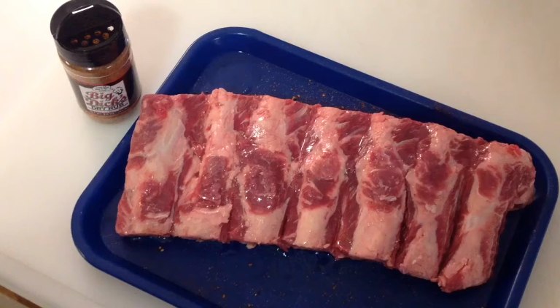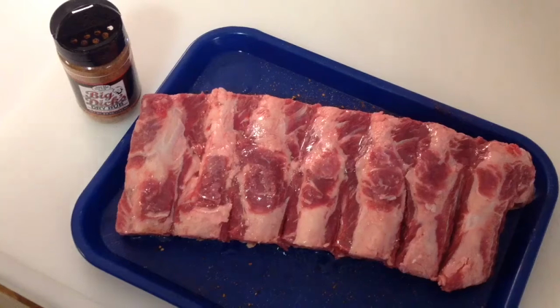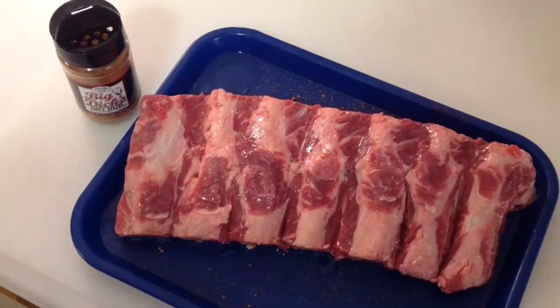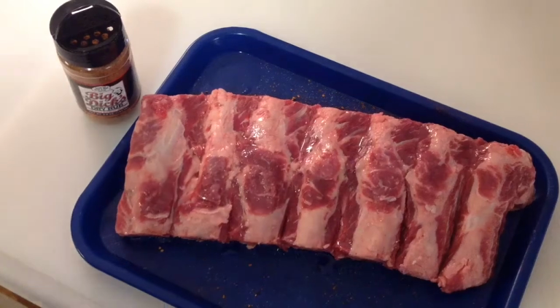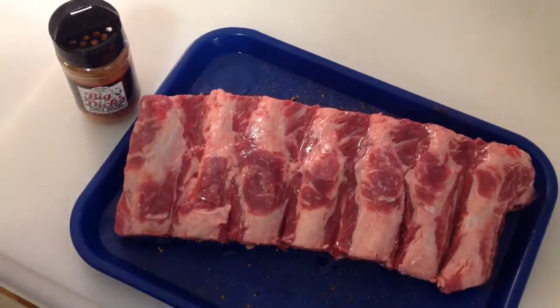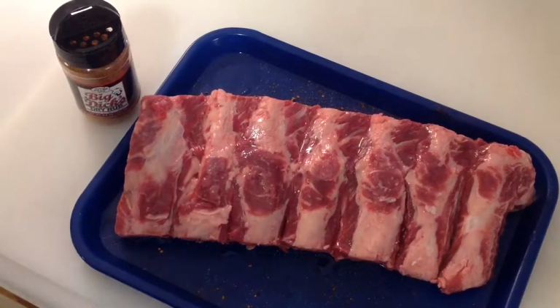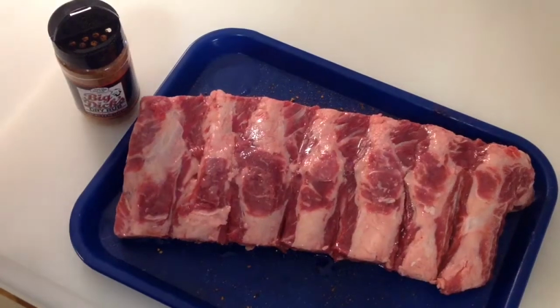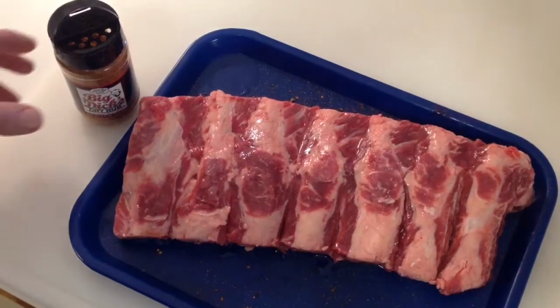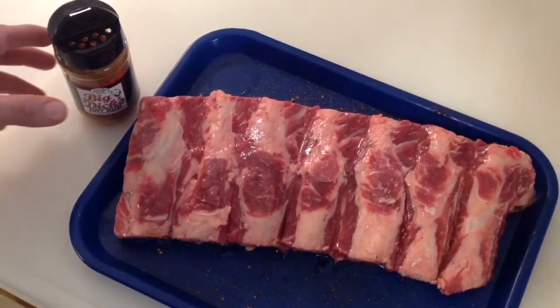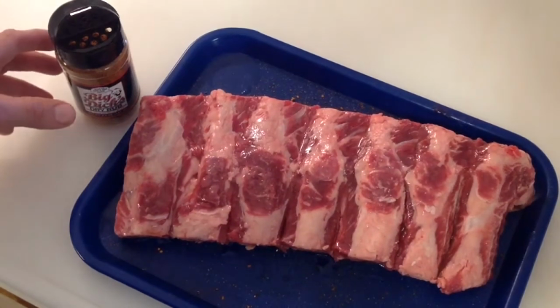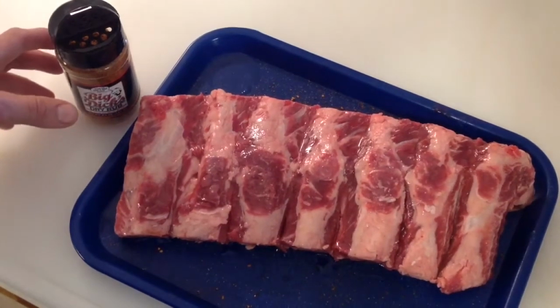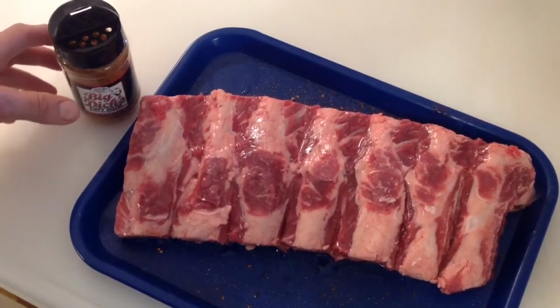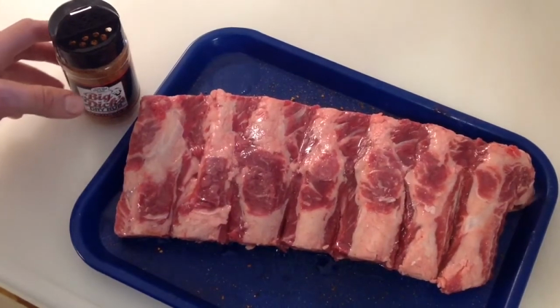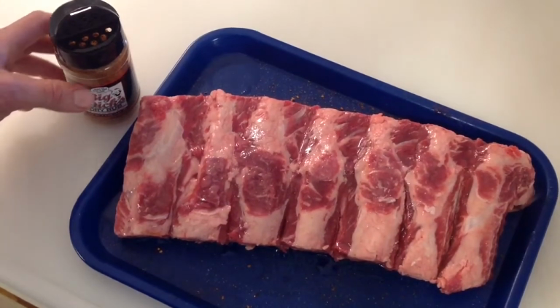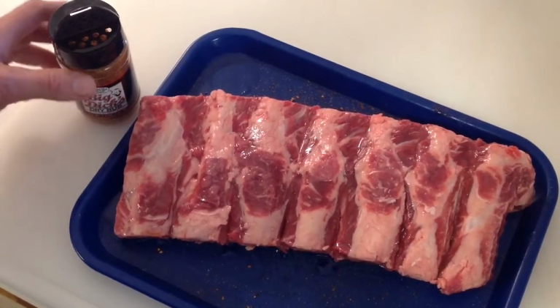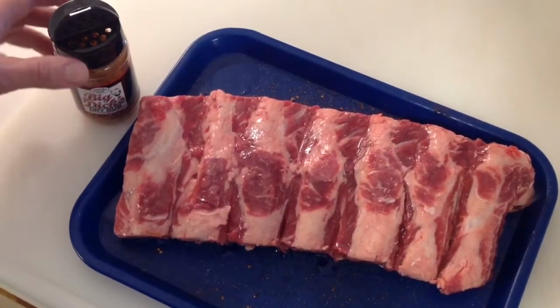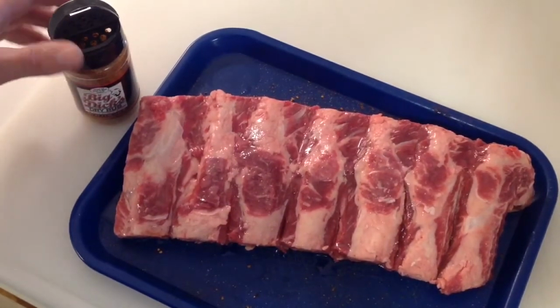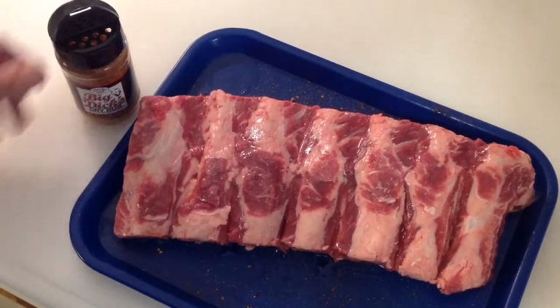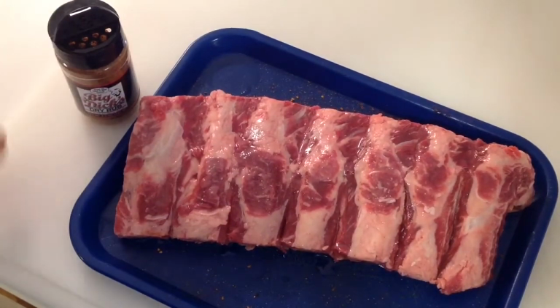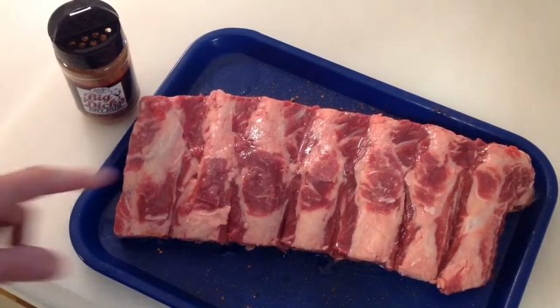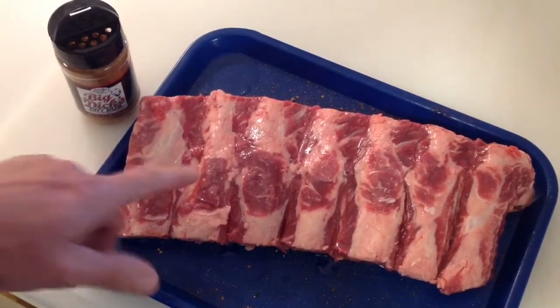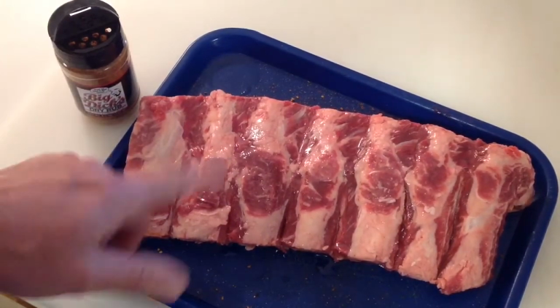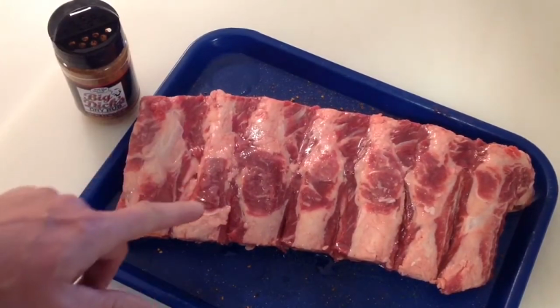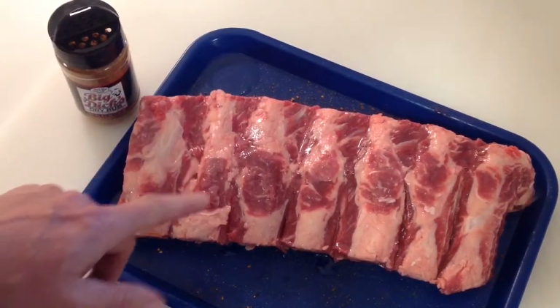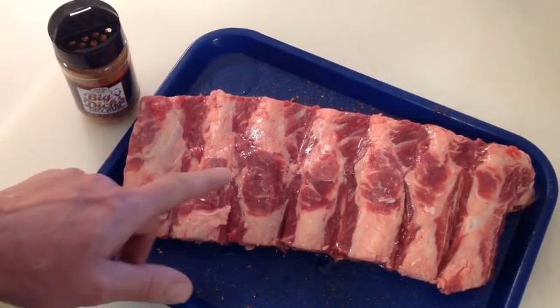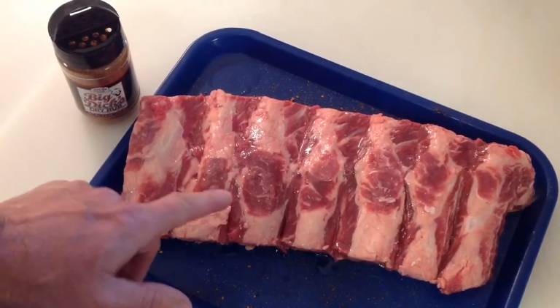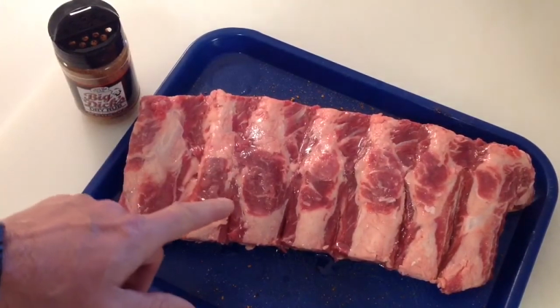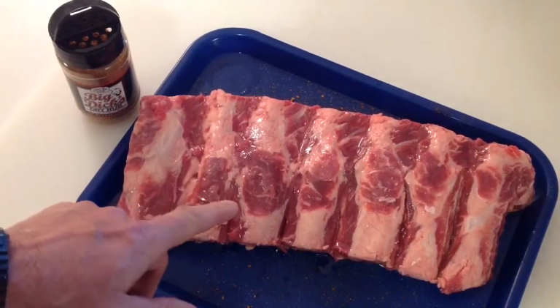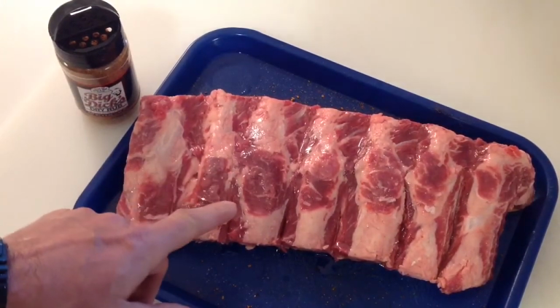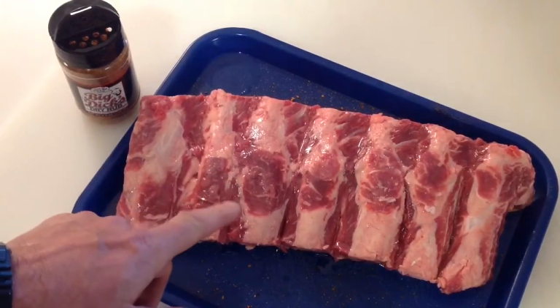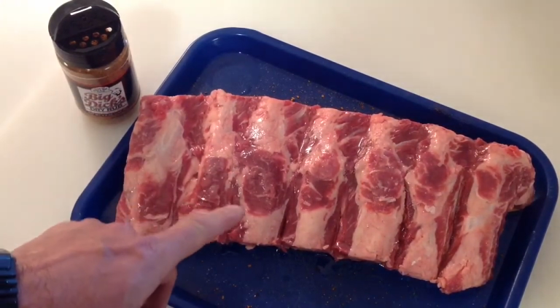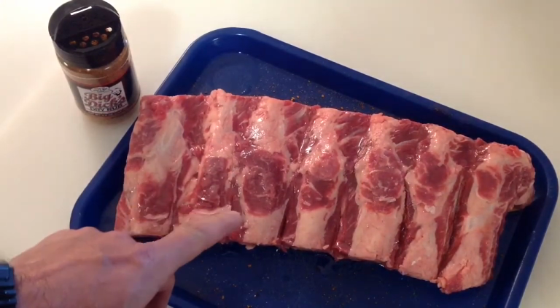Well hey folks, how are y'all doing and welcome back. Today we've got some beef ribs.